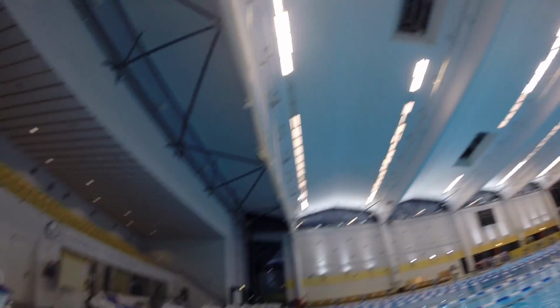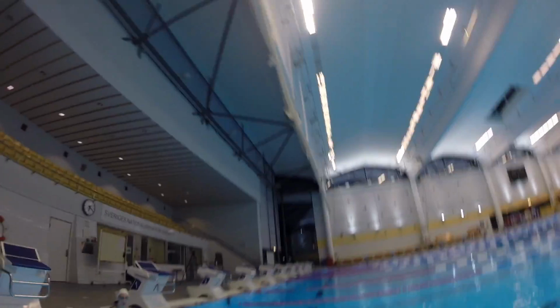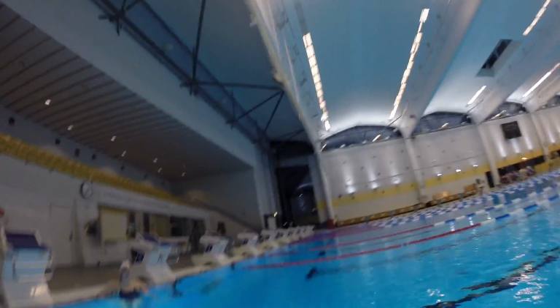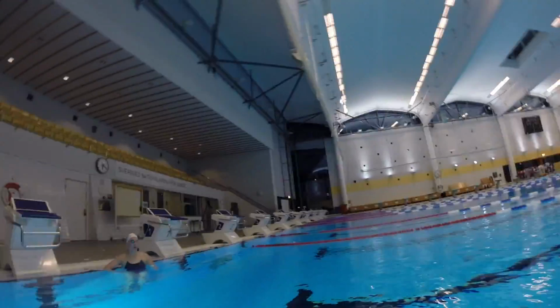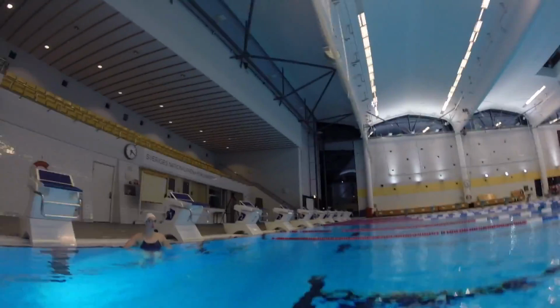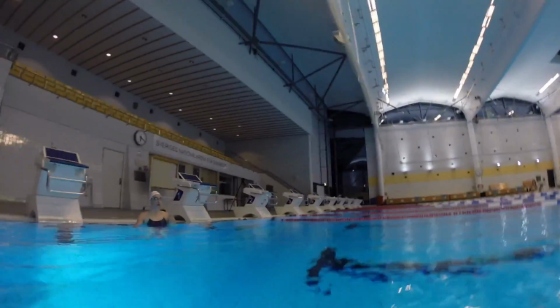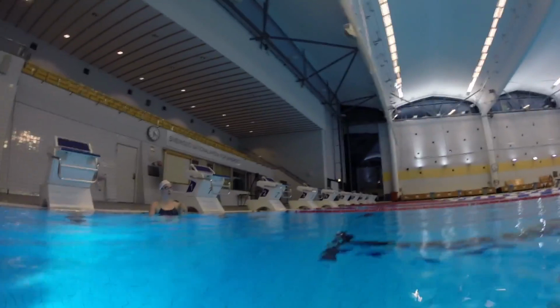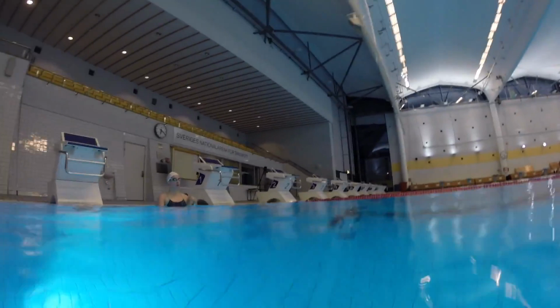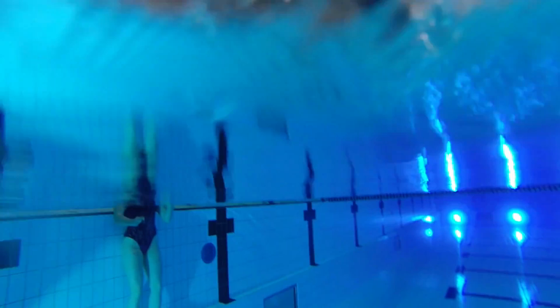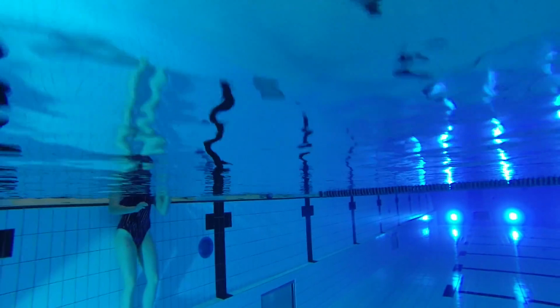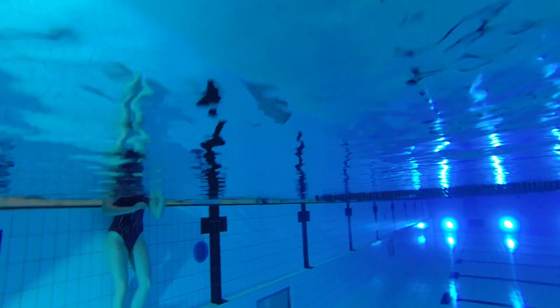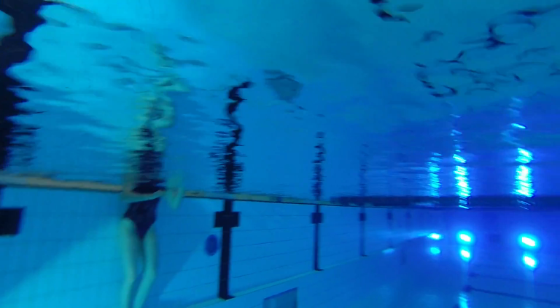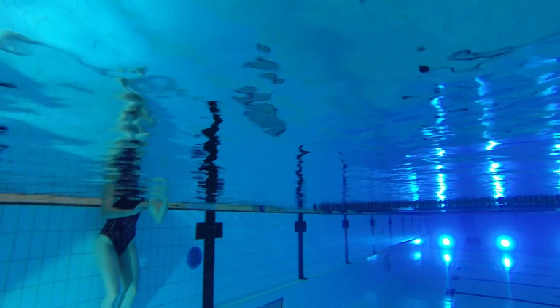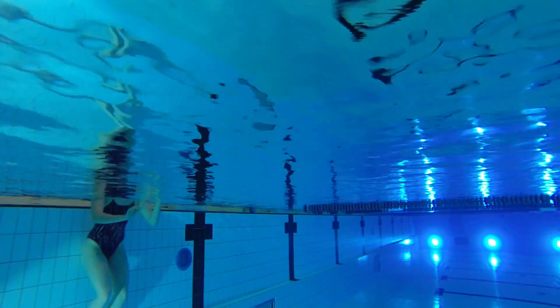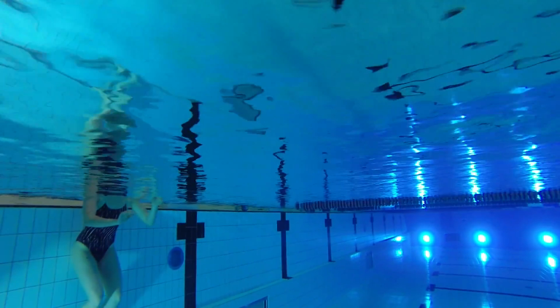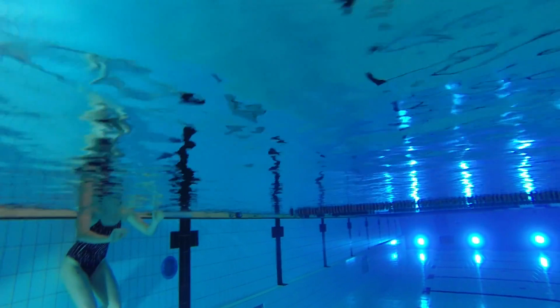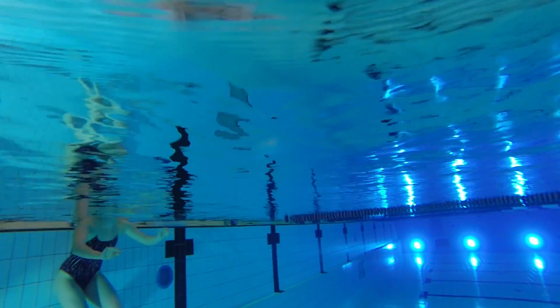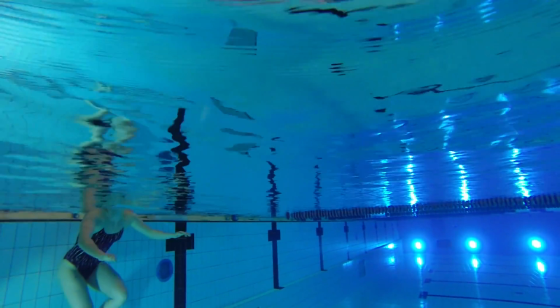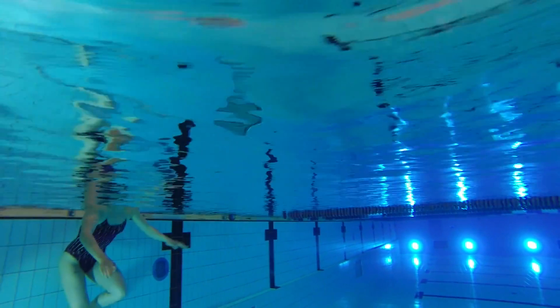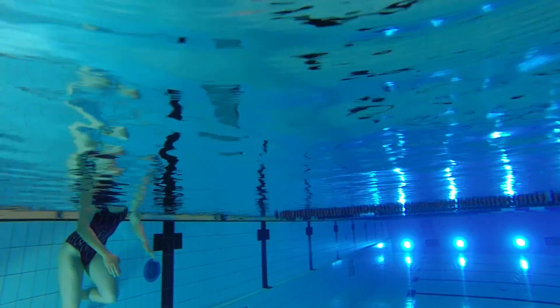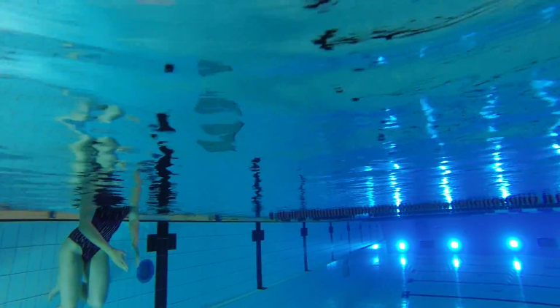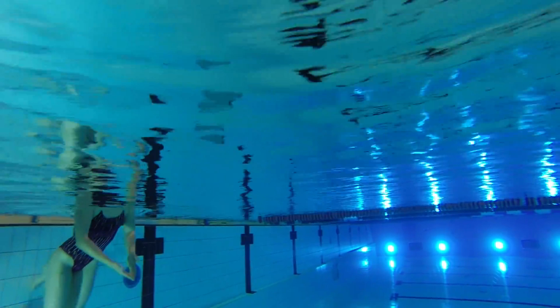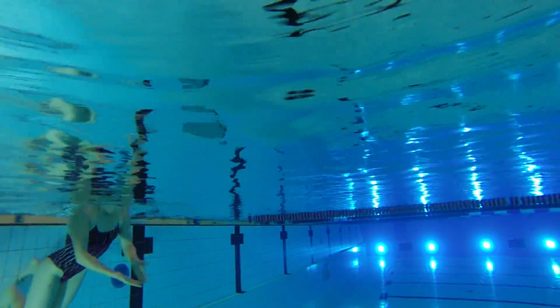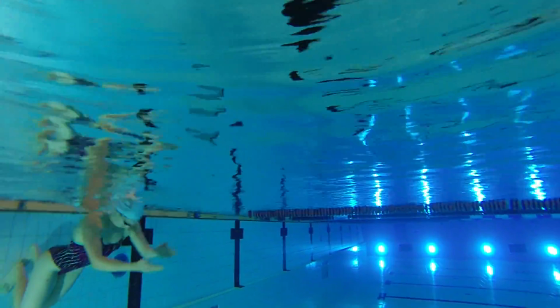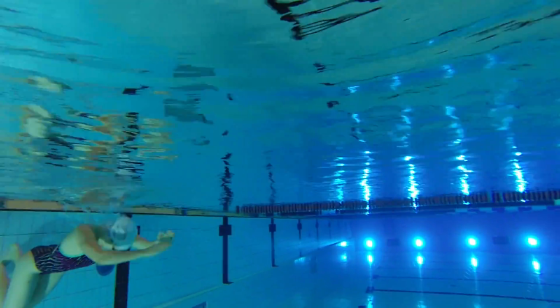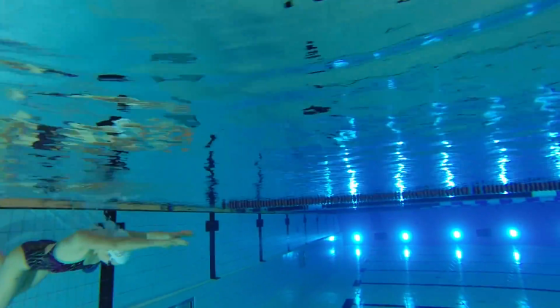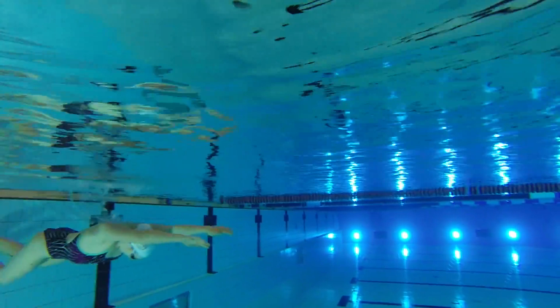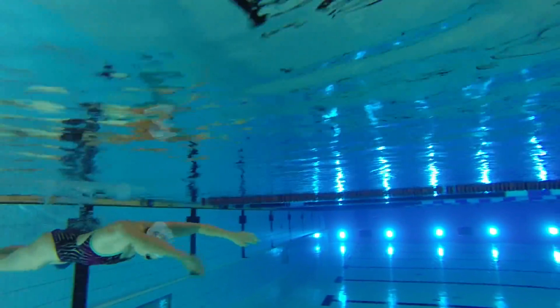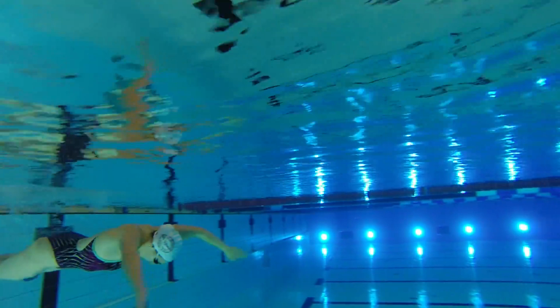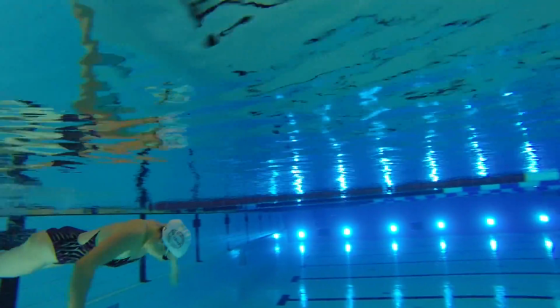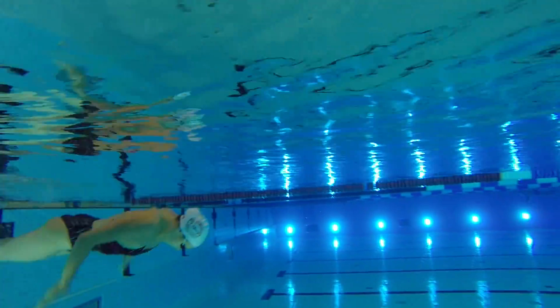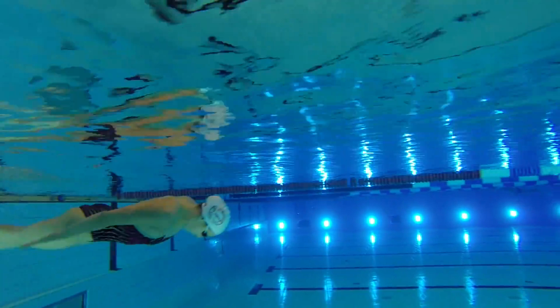Alright, next drill — Rotation Kick. We know what to do, let's go. Alright, Rotation Kick, go.